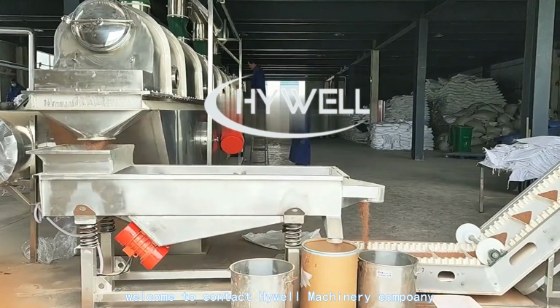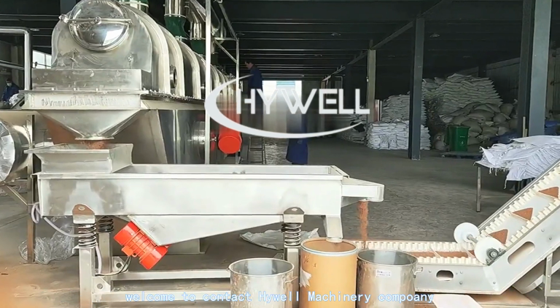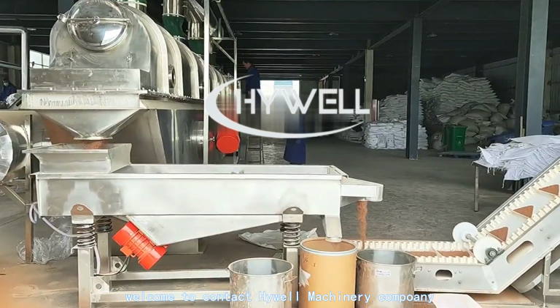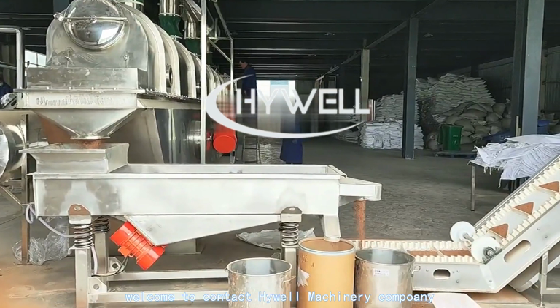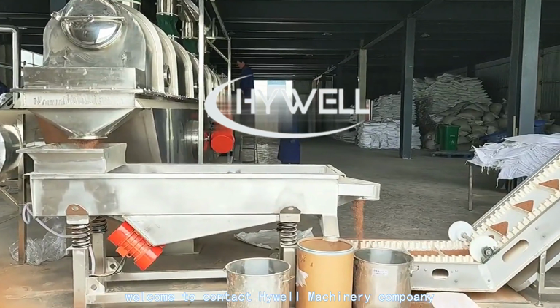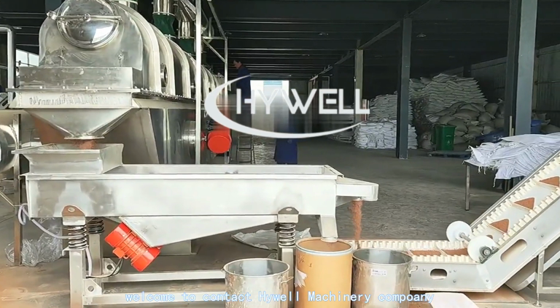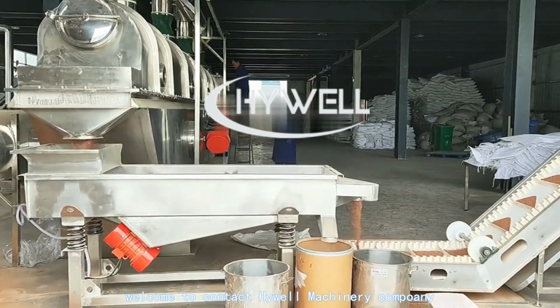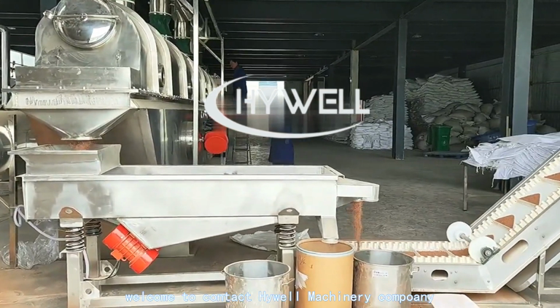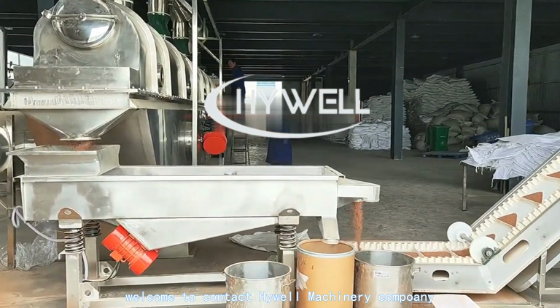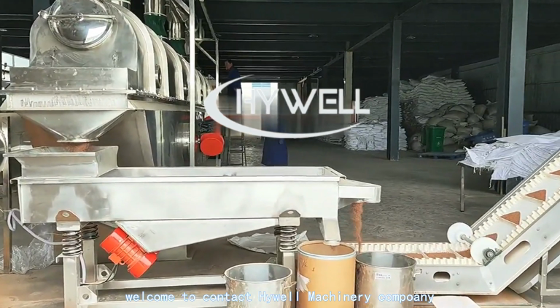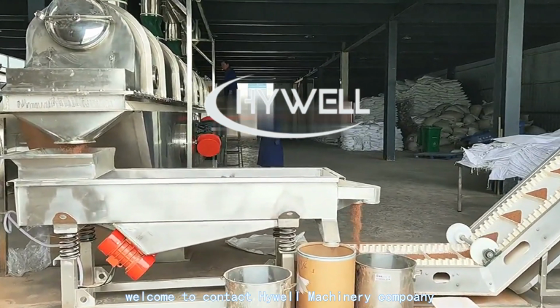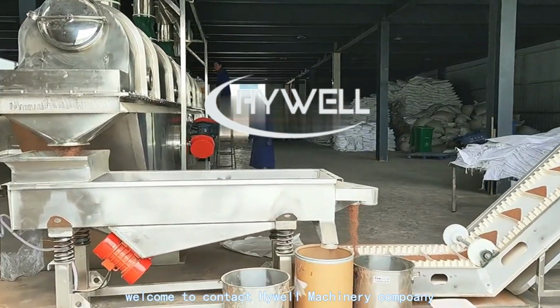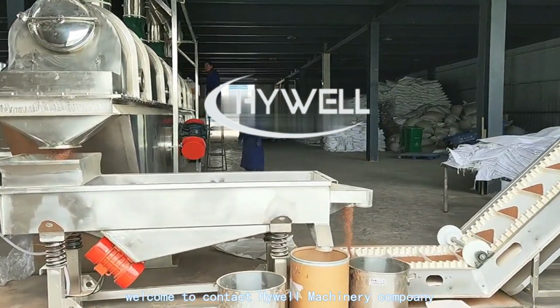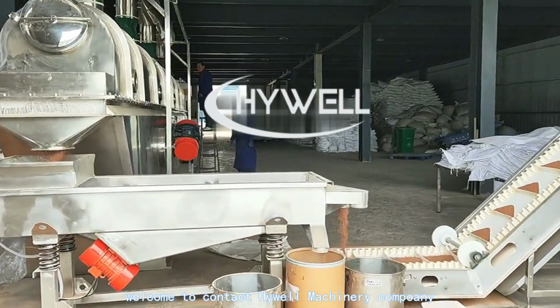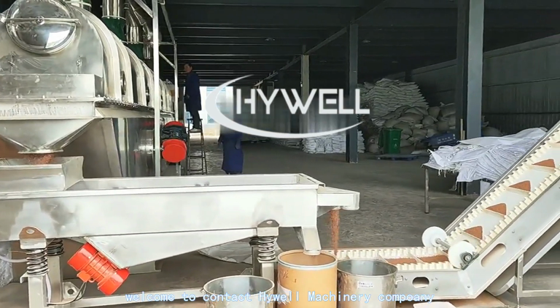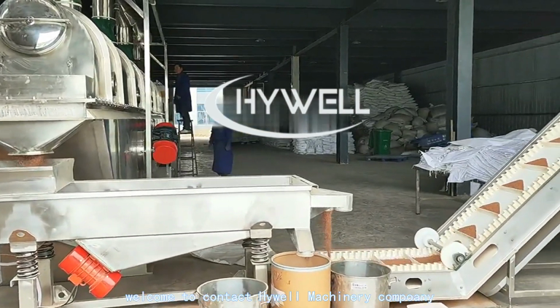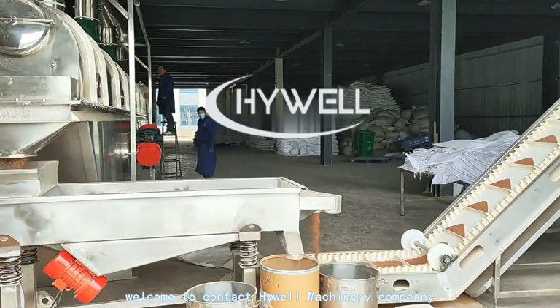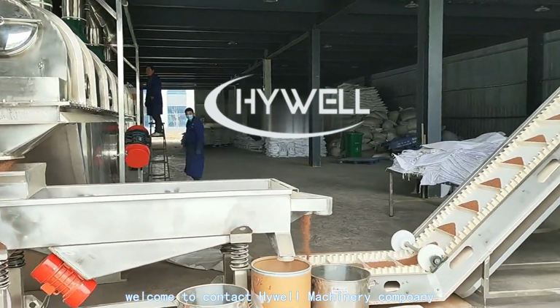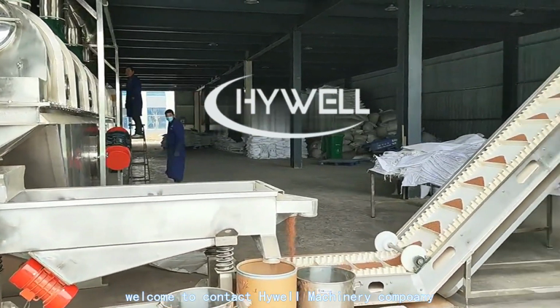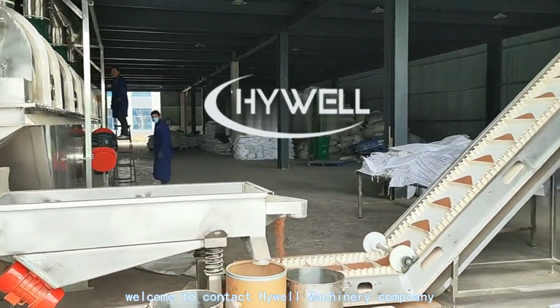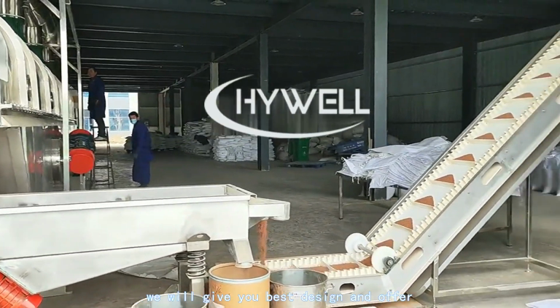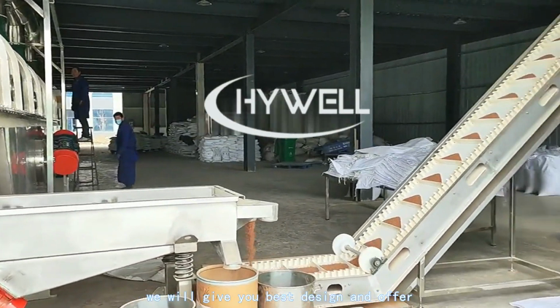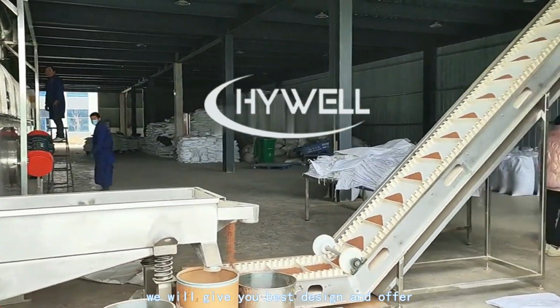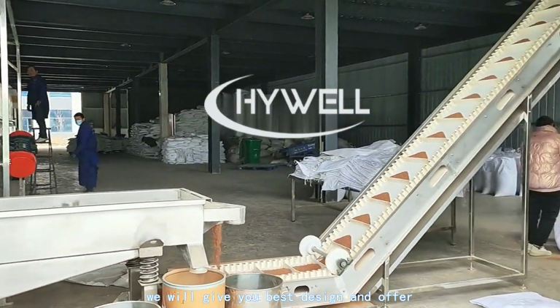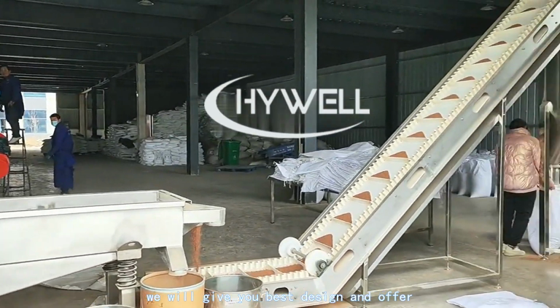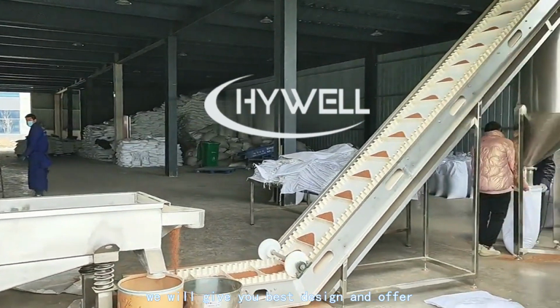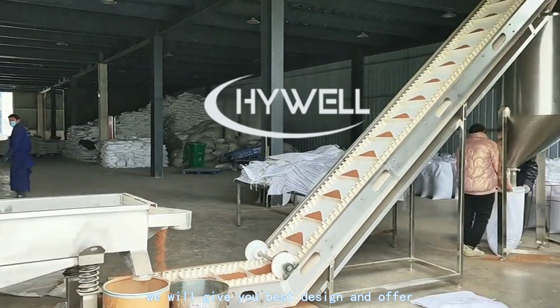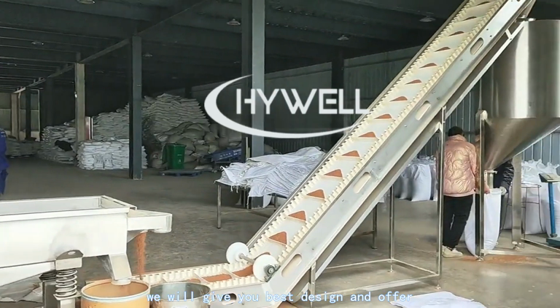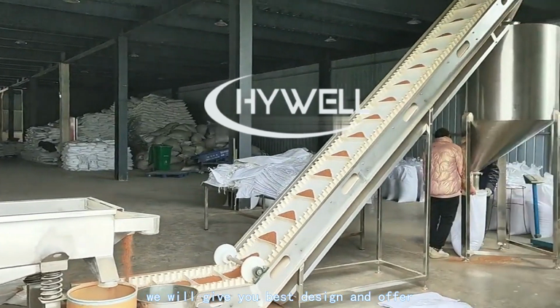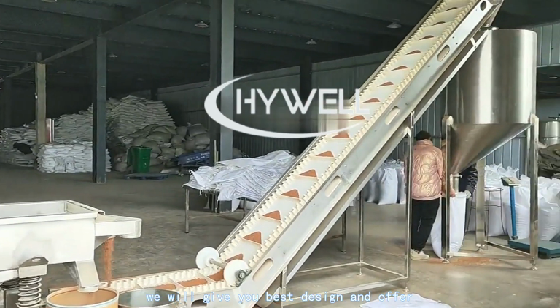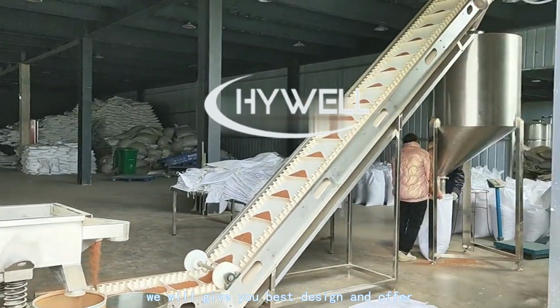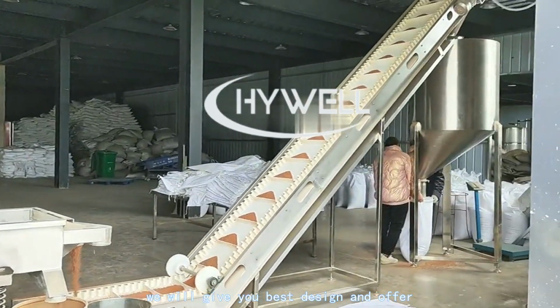Welcome to contact Highwell Machinery Company. We will give you the best design and offer.